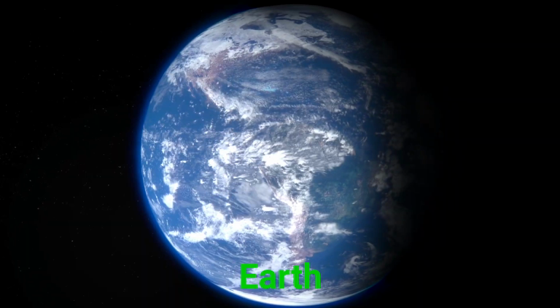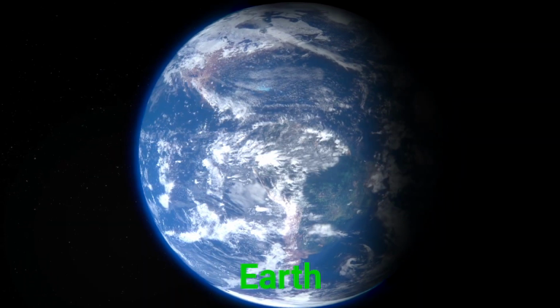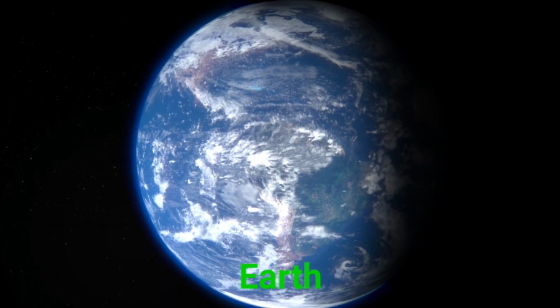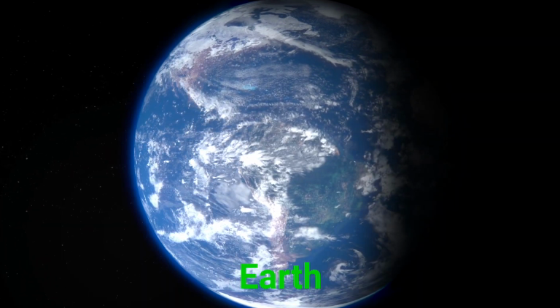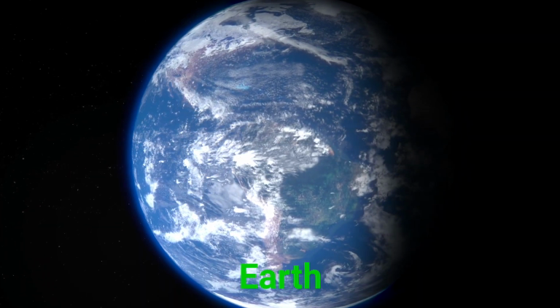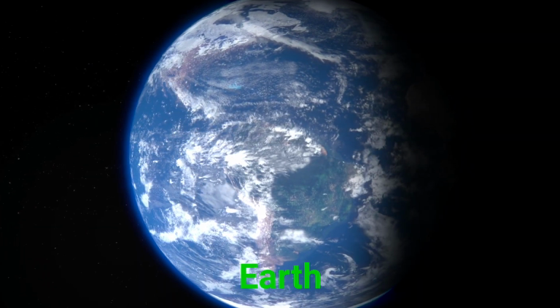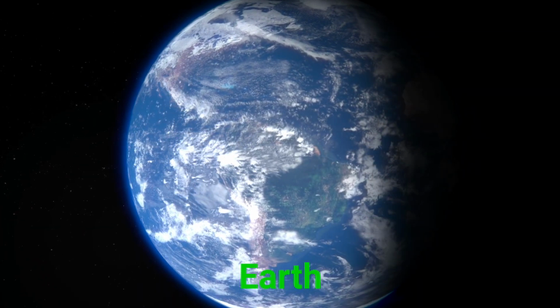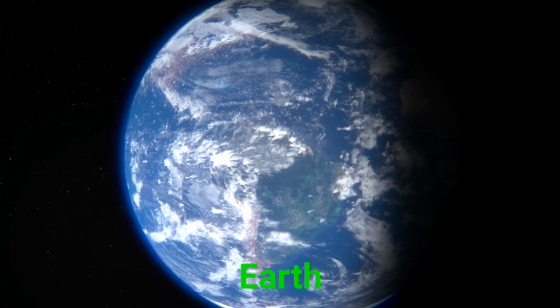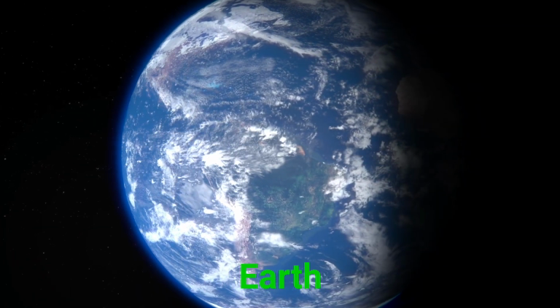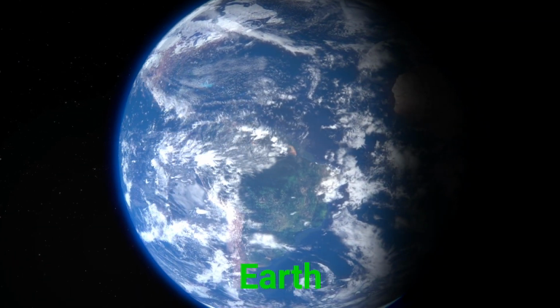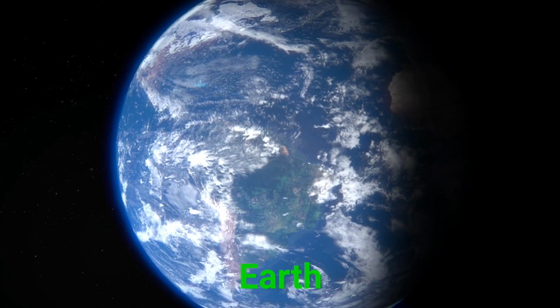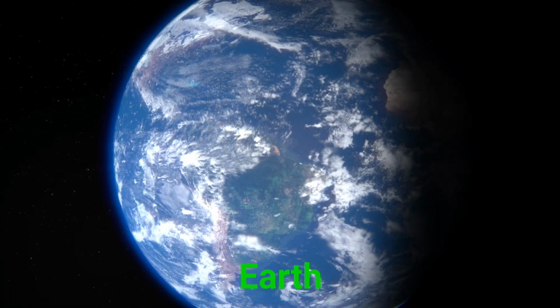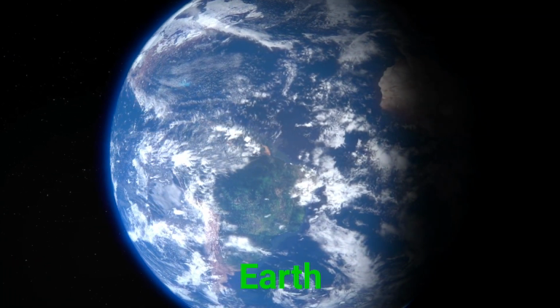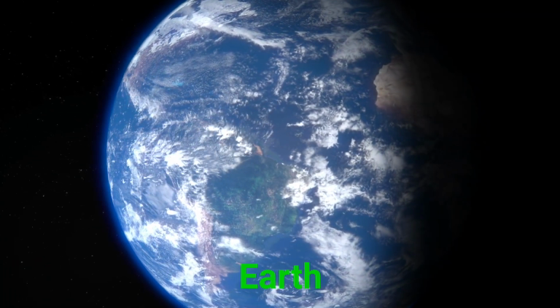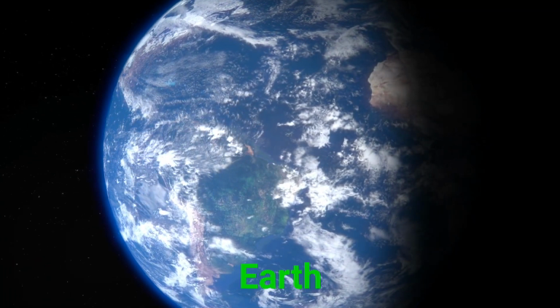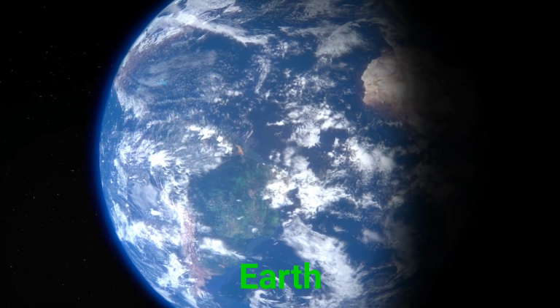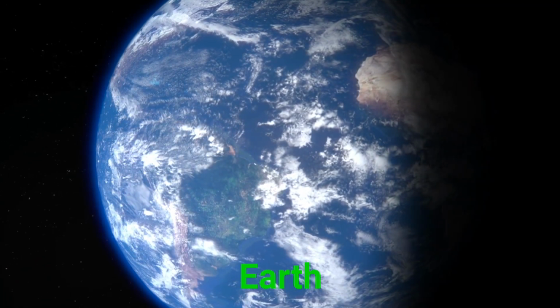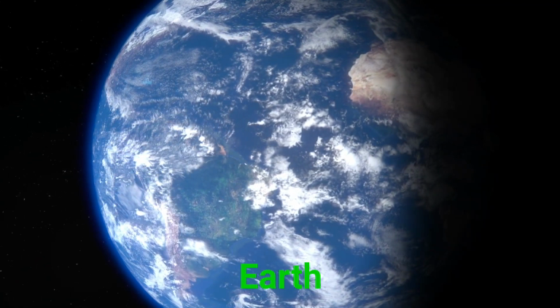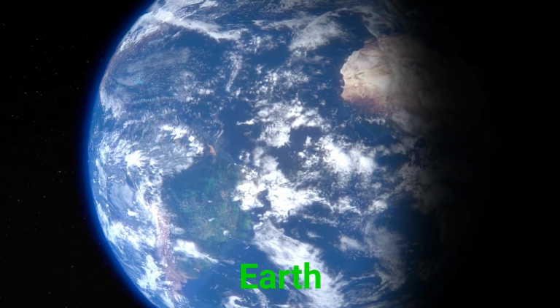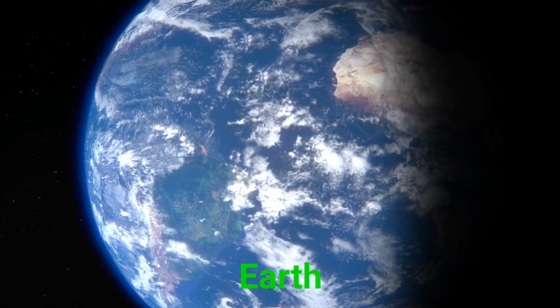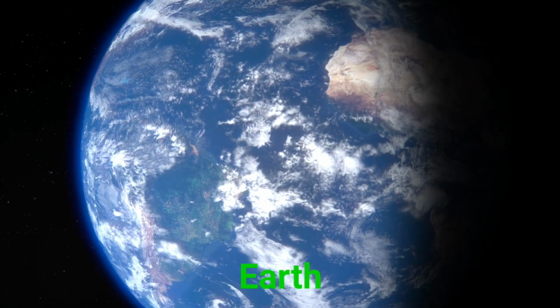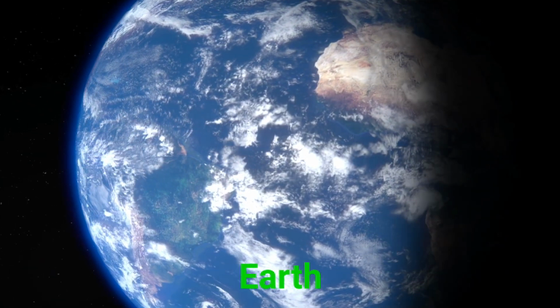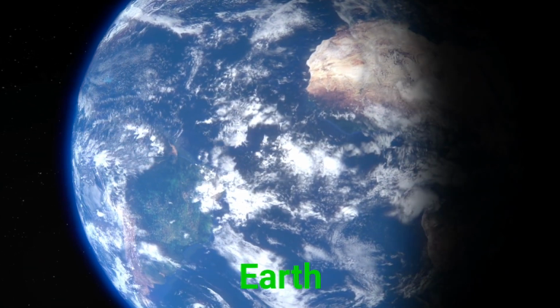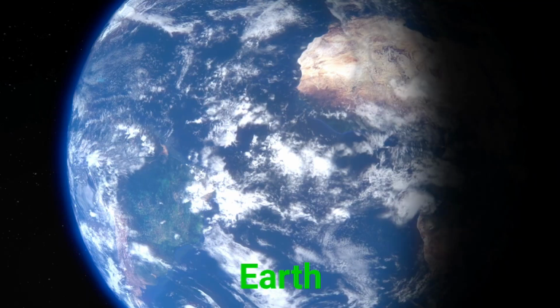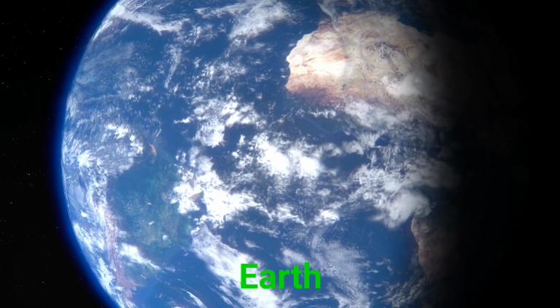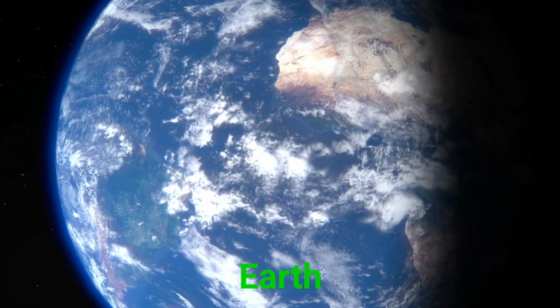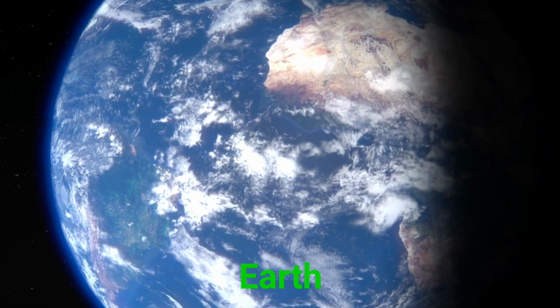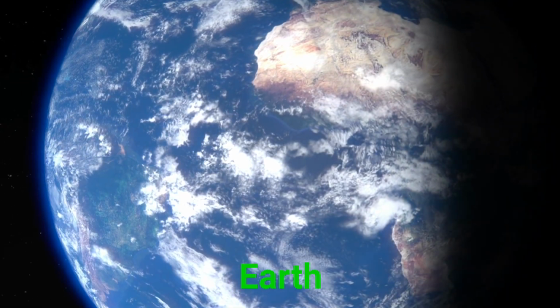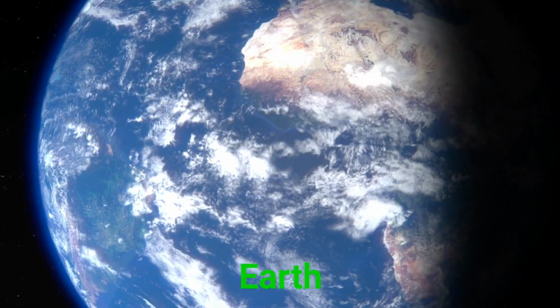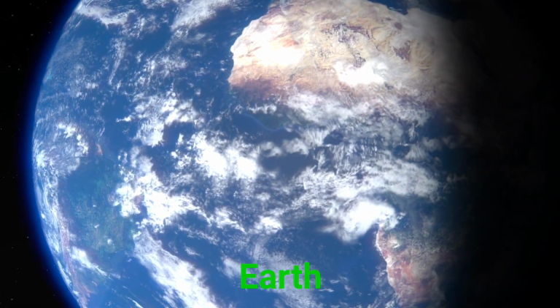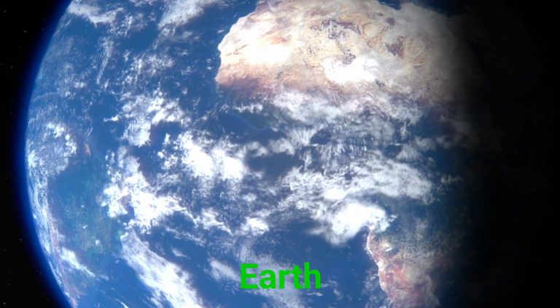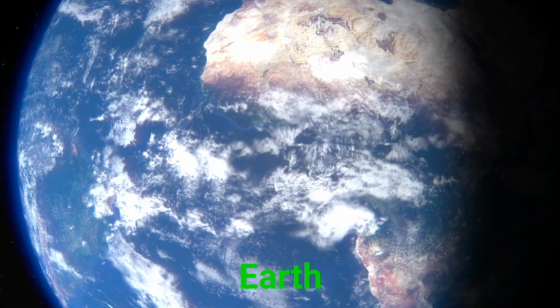This is Earth. Earth is our home. It has land, water, air, and everything we need to live.